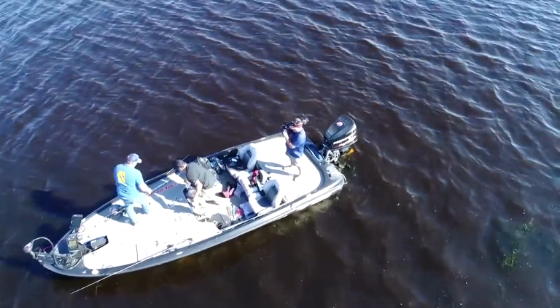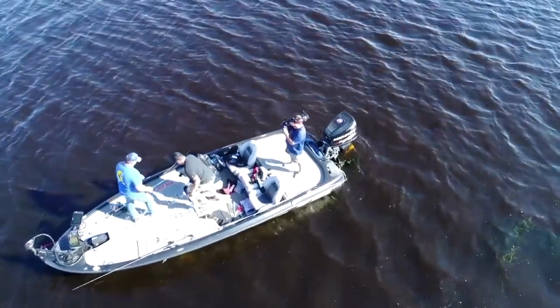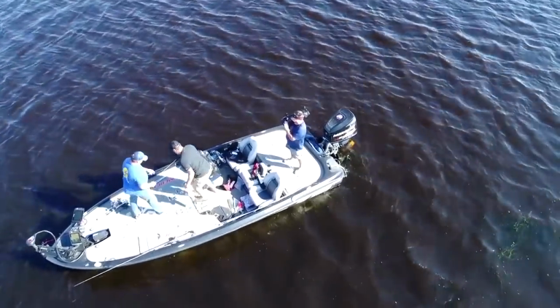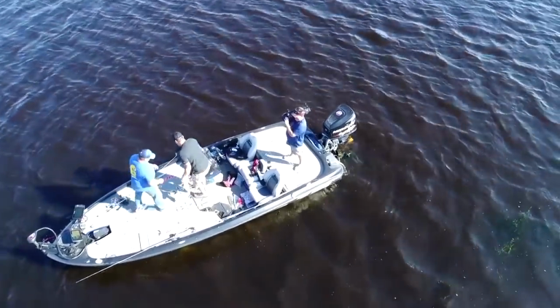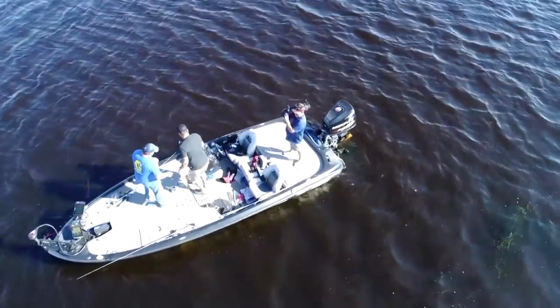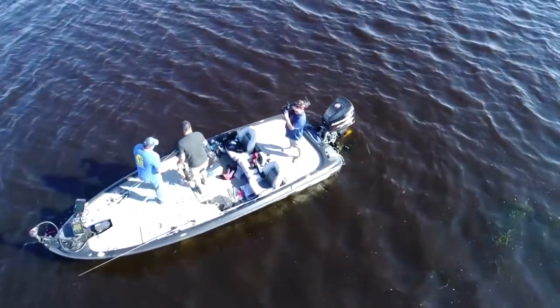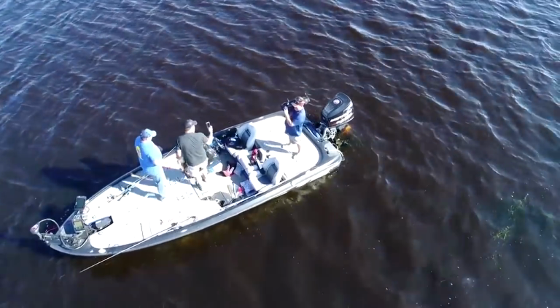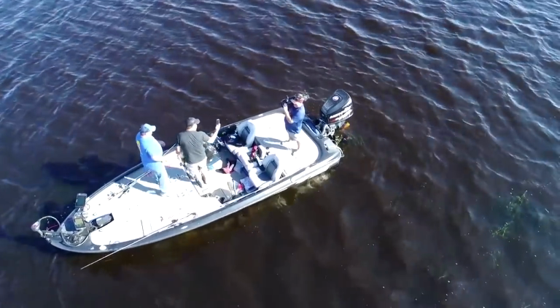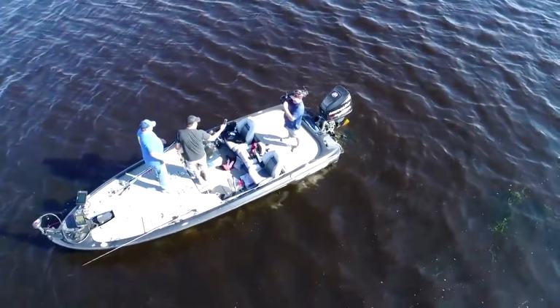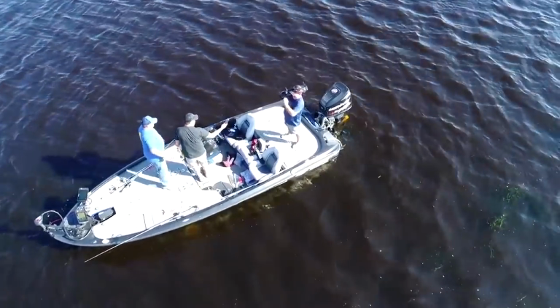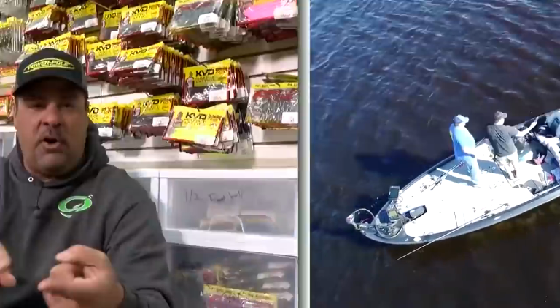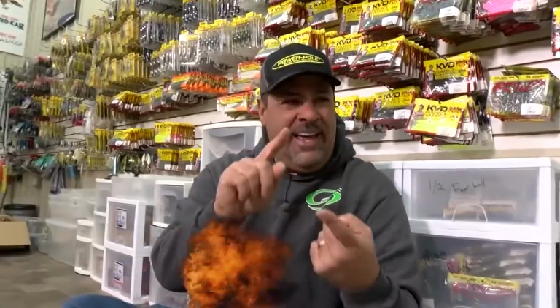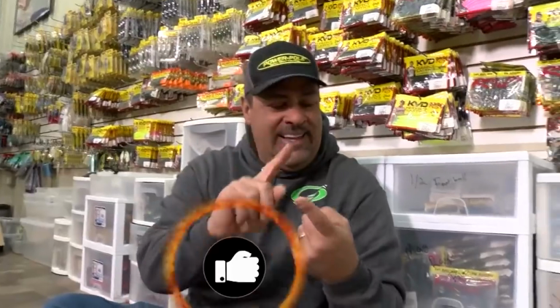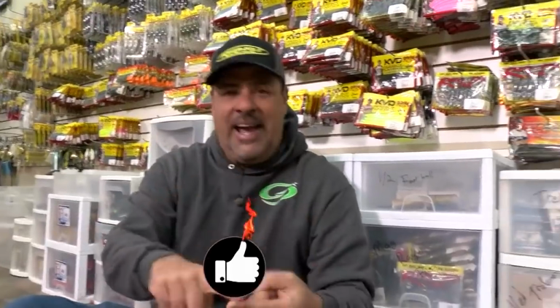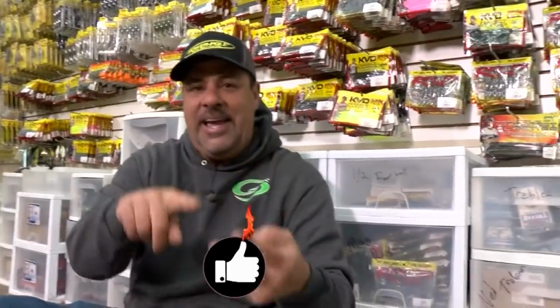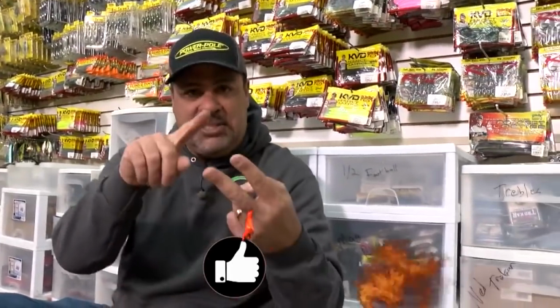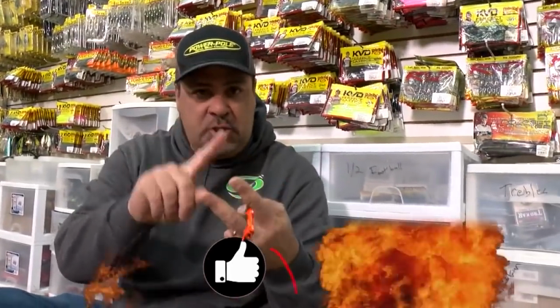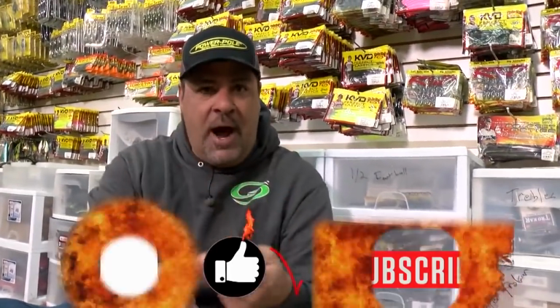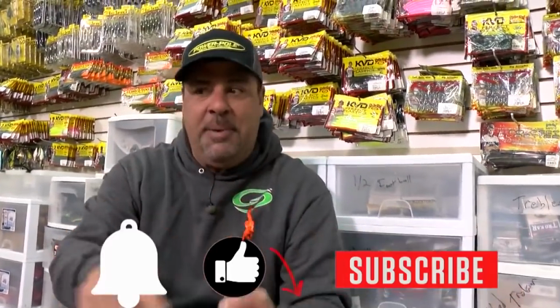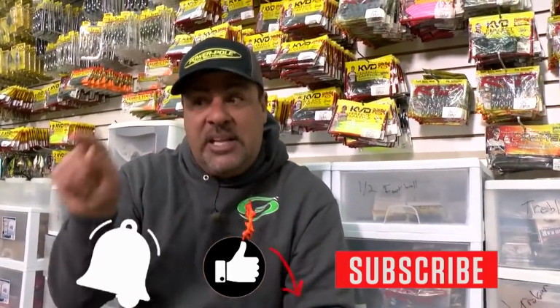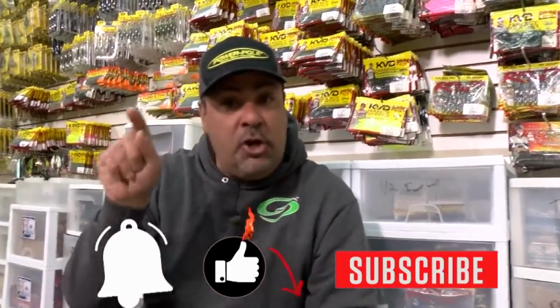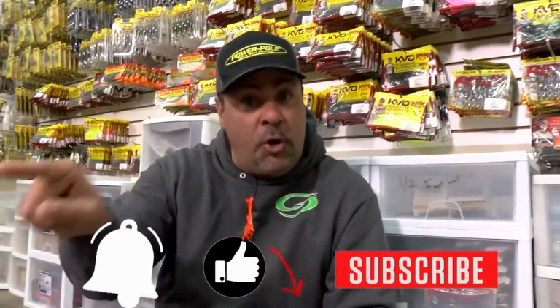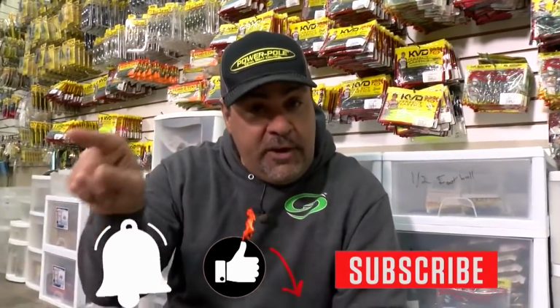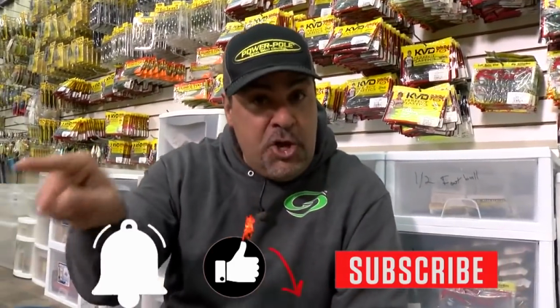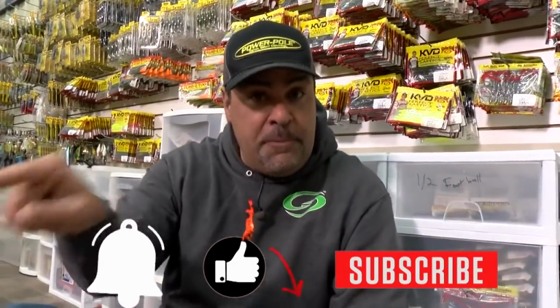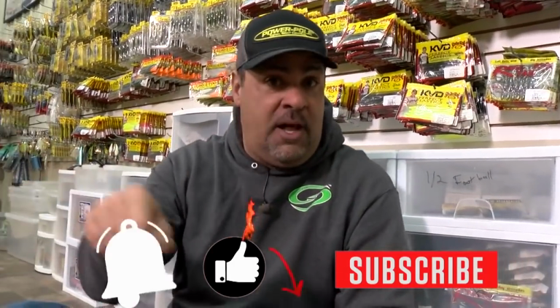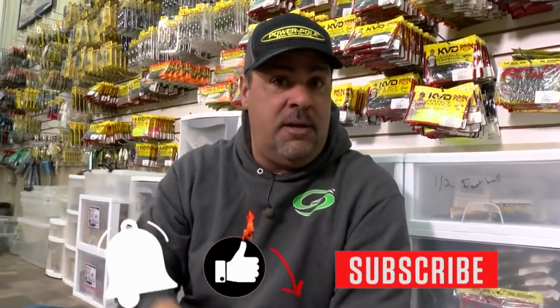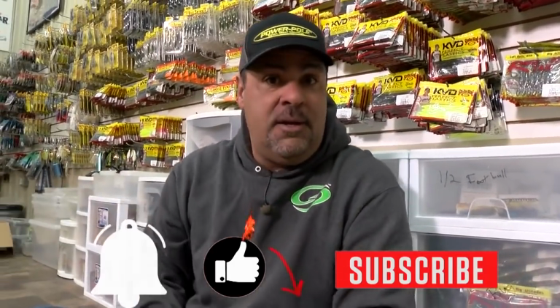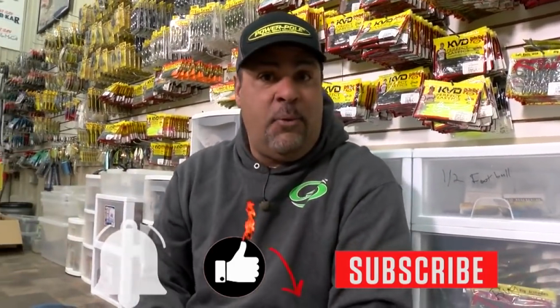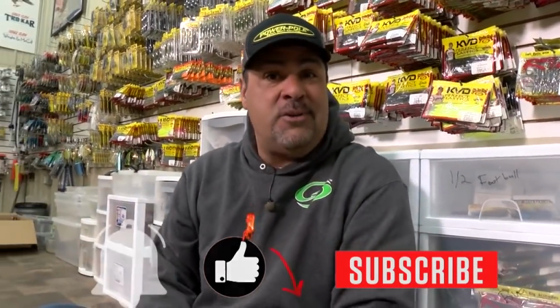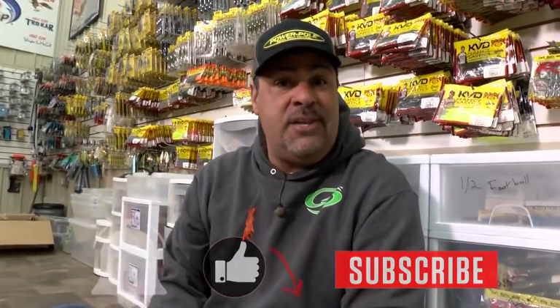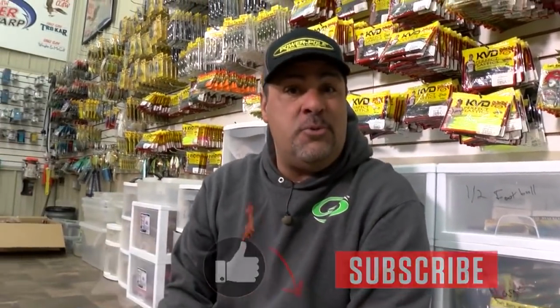If you like this video, do me a favor — hit like and subscribe, hit the little notification bell, and we're gonna send you some more dirt.